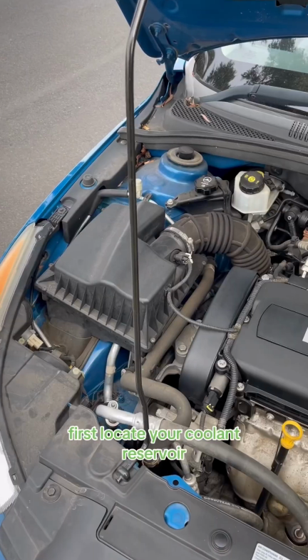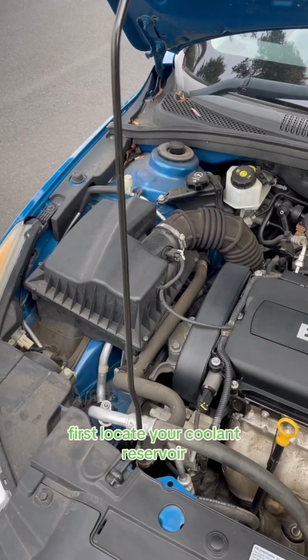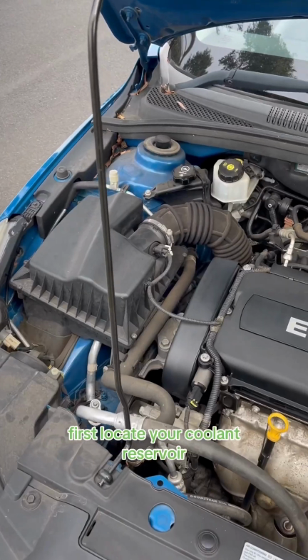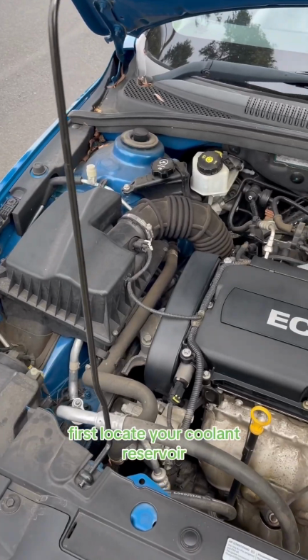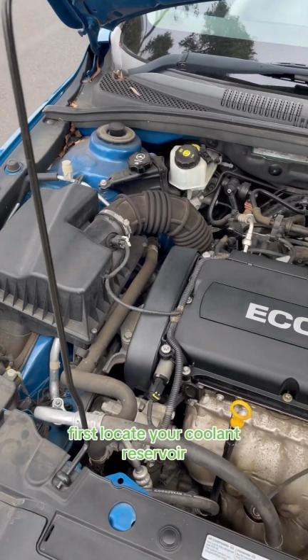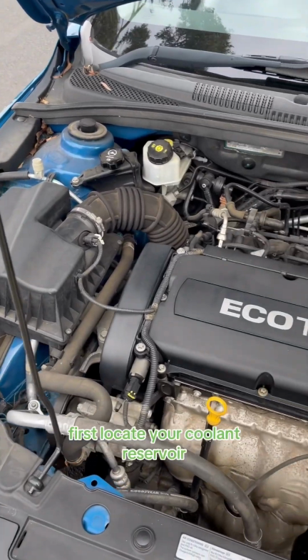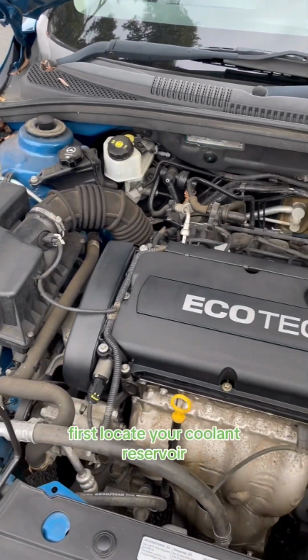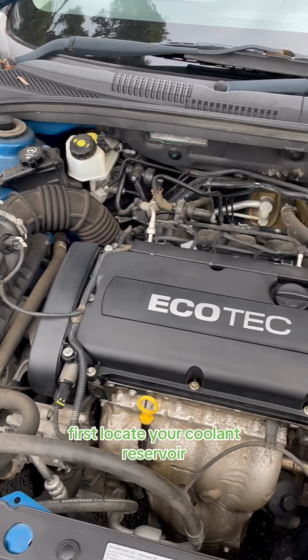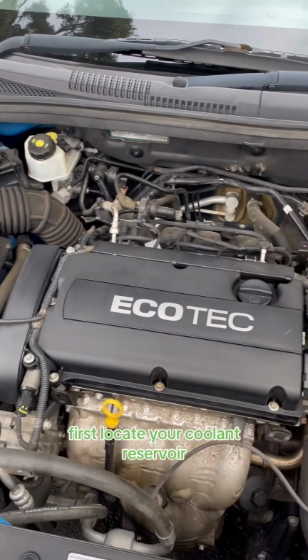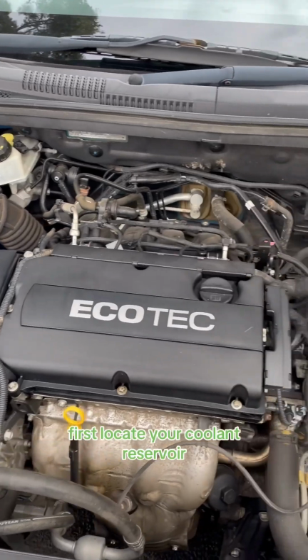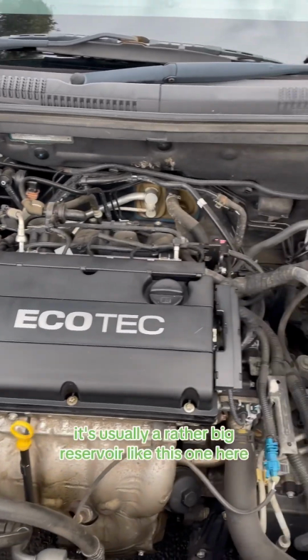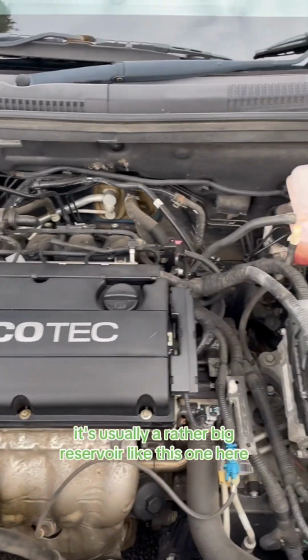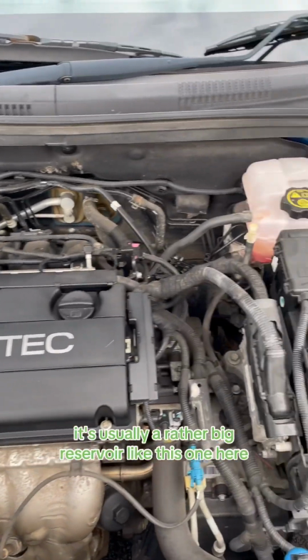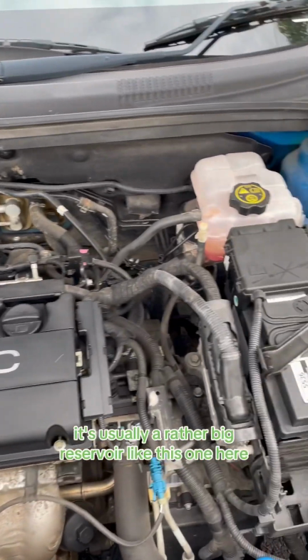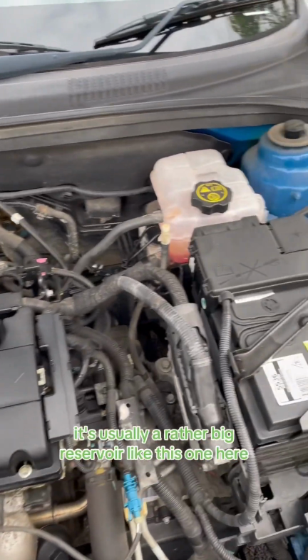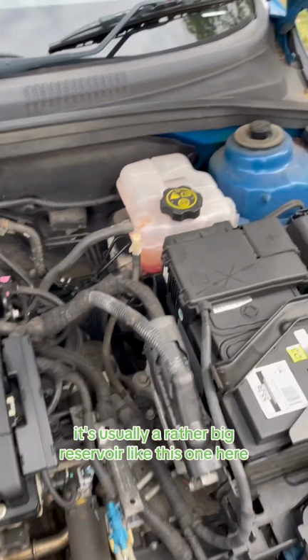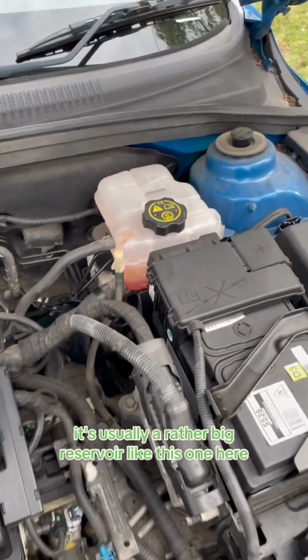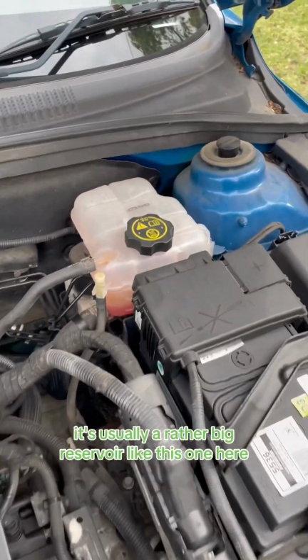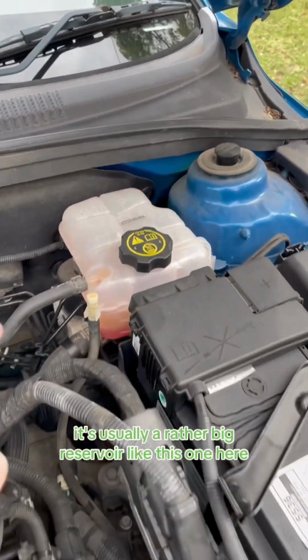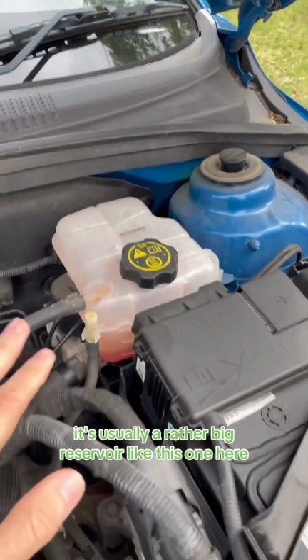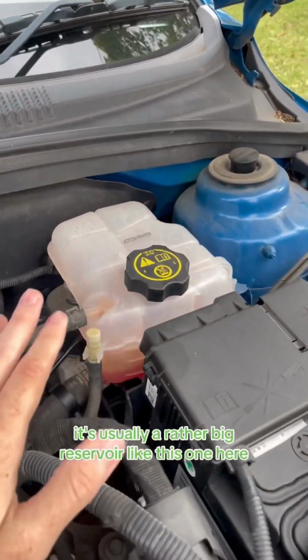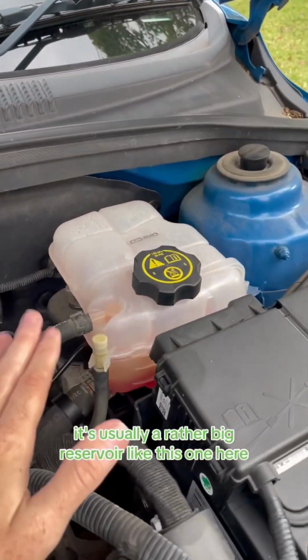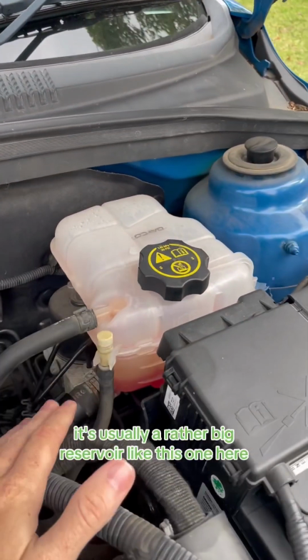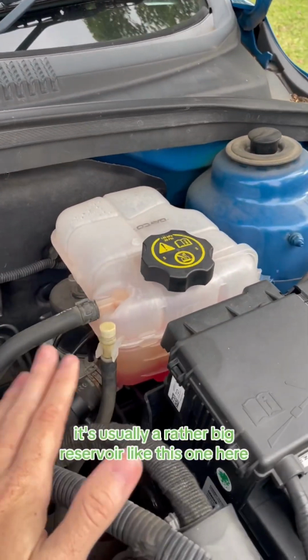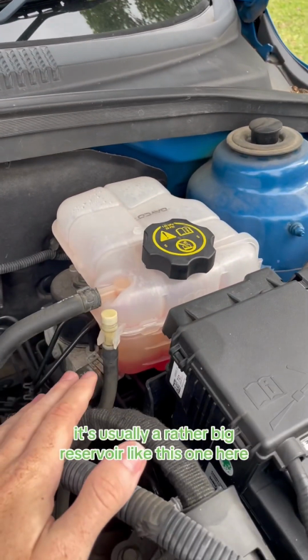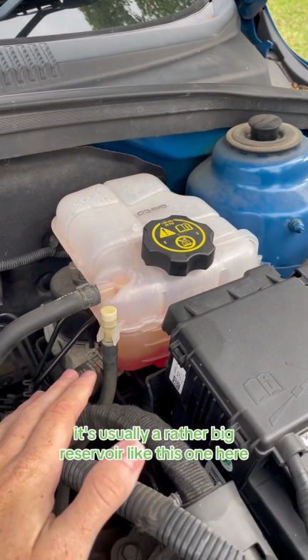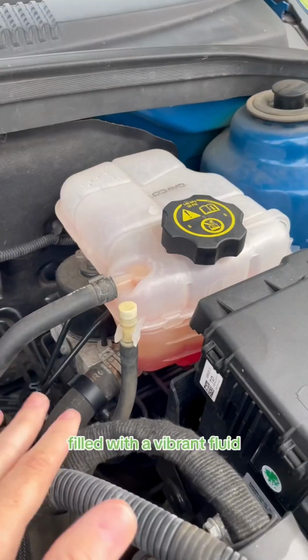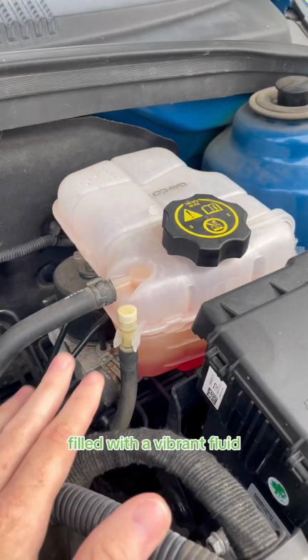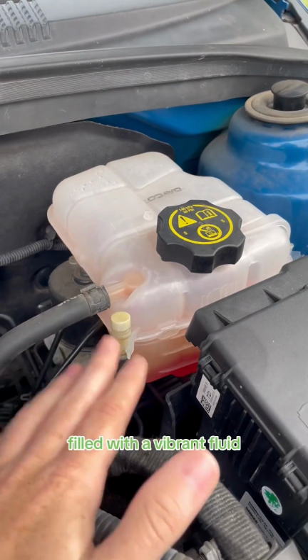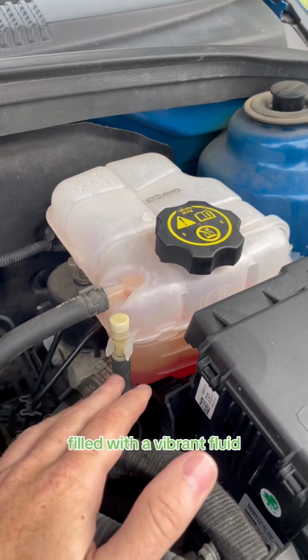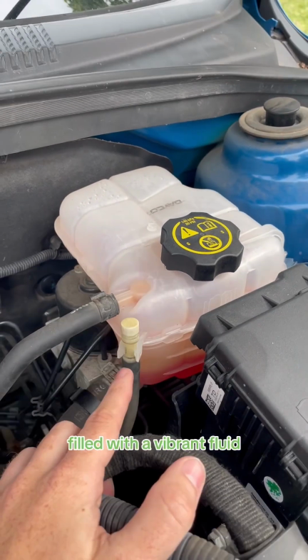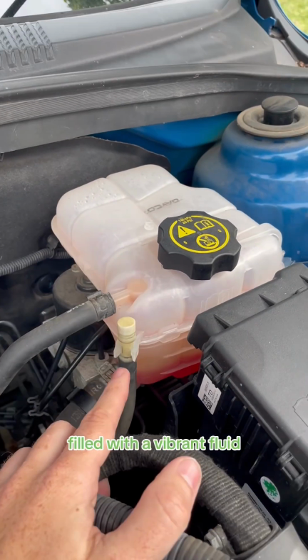First, locate your coolant reservoir. It's usually a rather big reservoir like this one here, filled with a vibrant fluid.